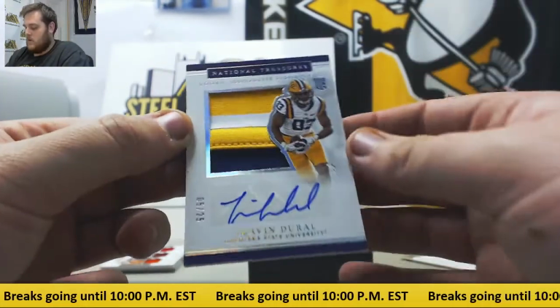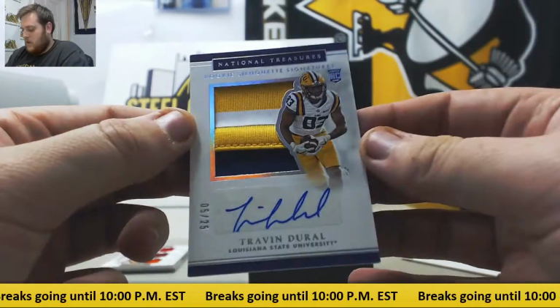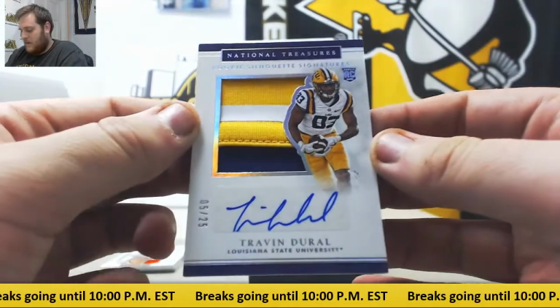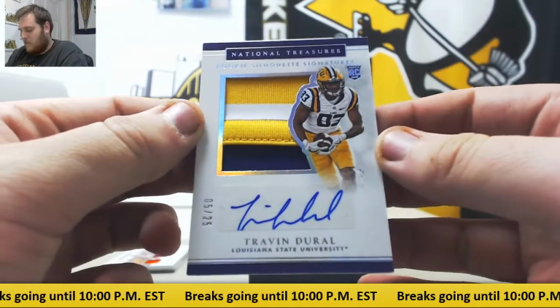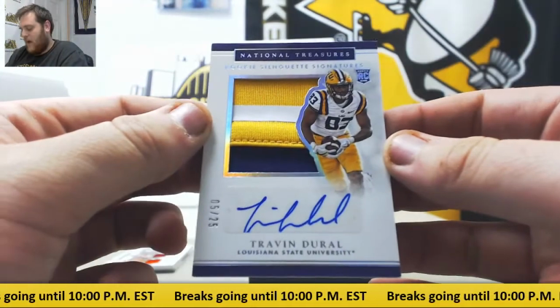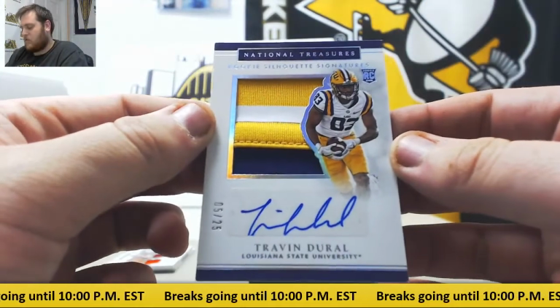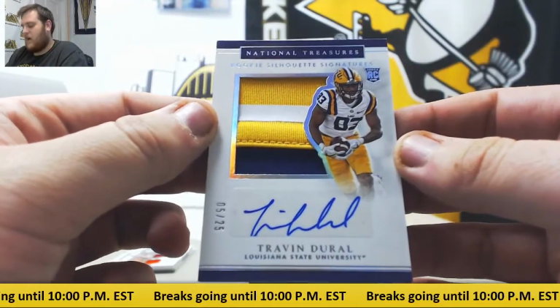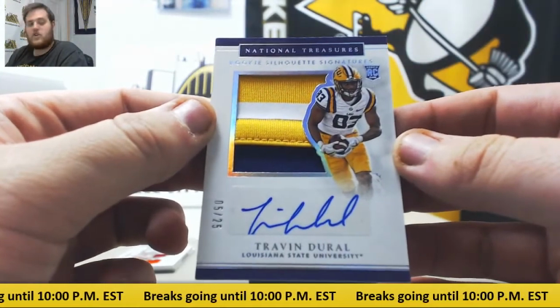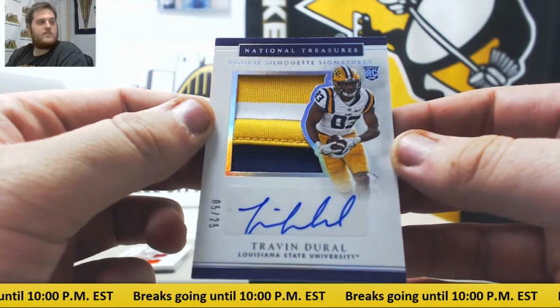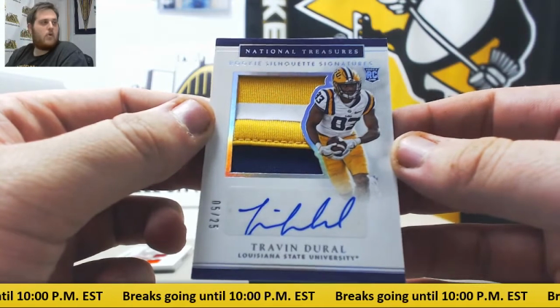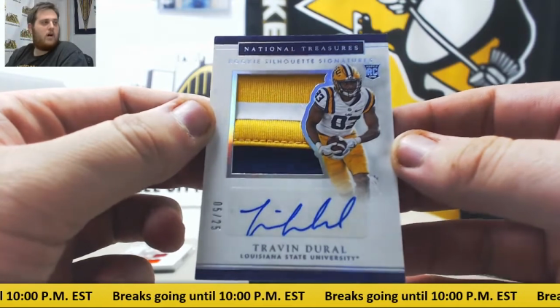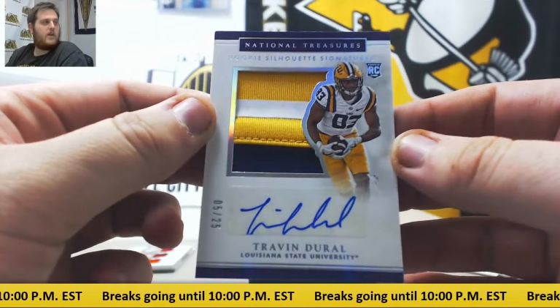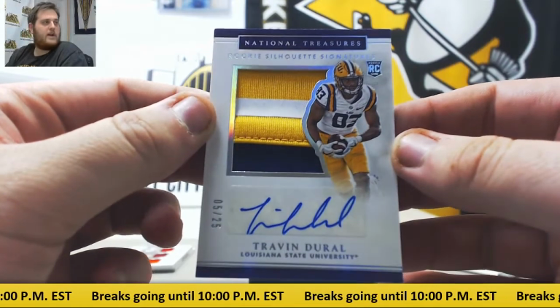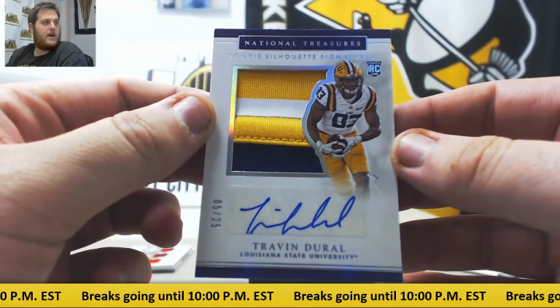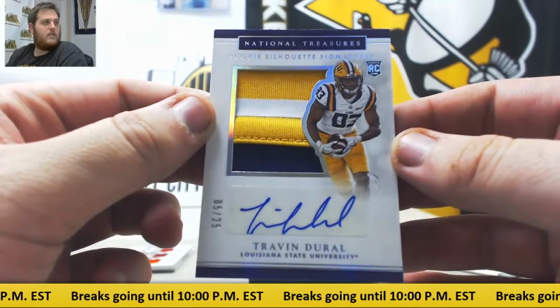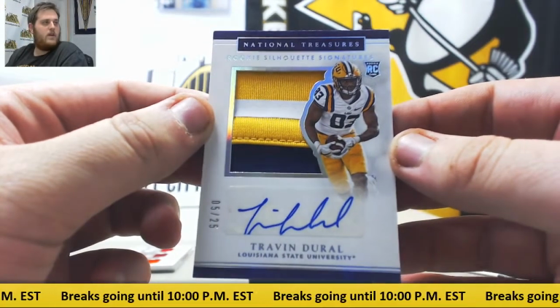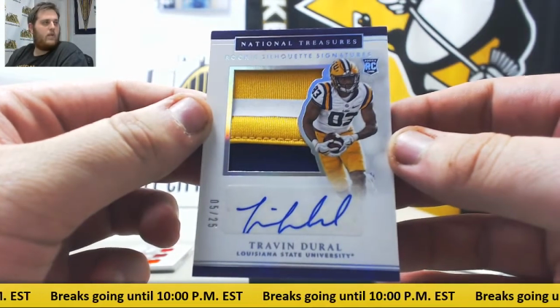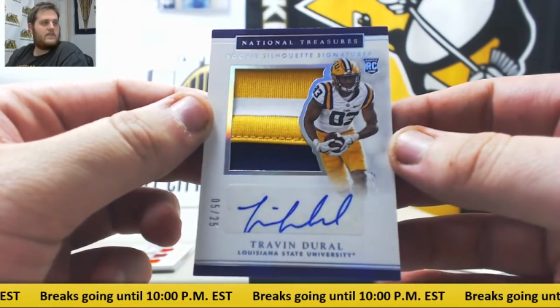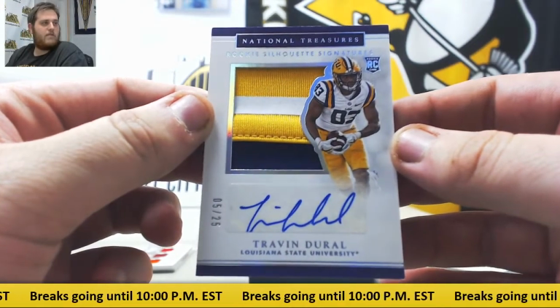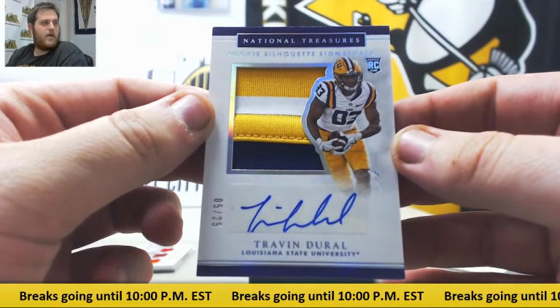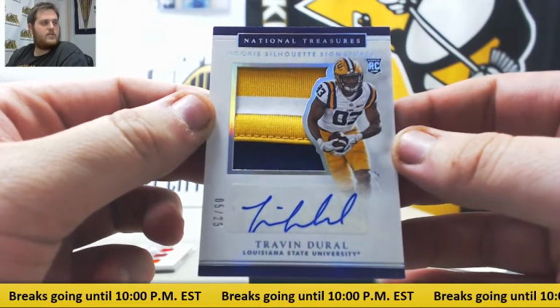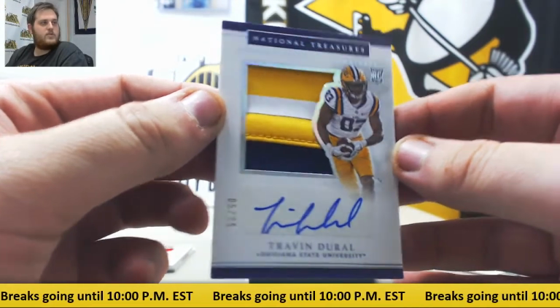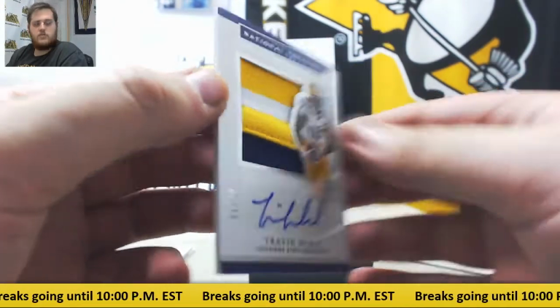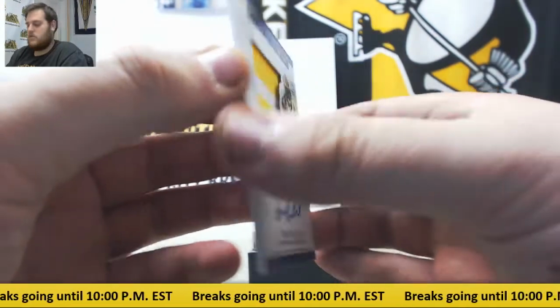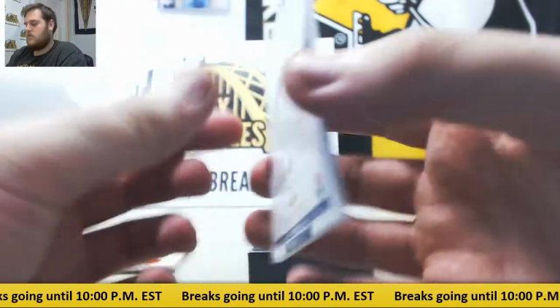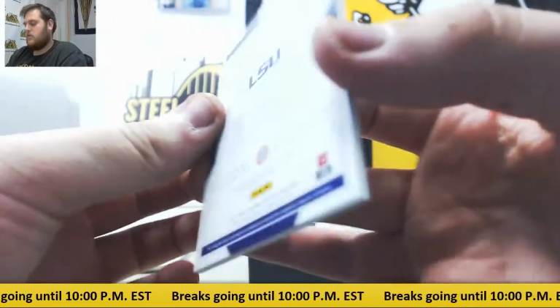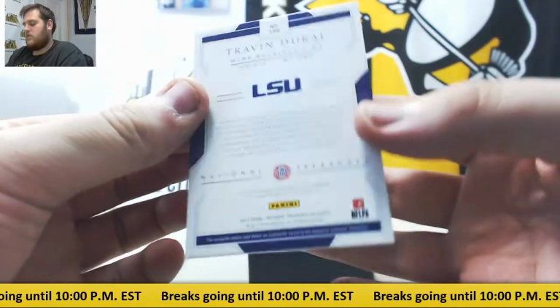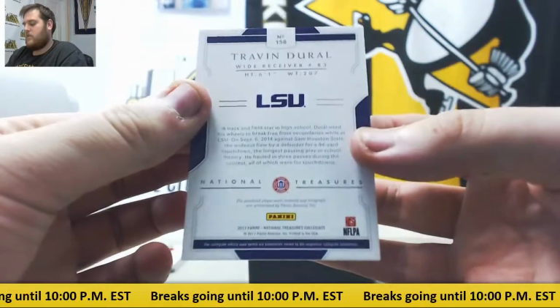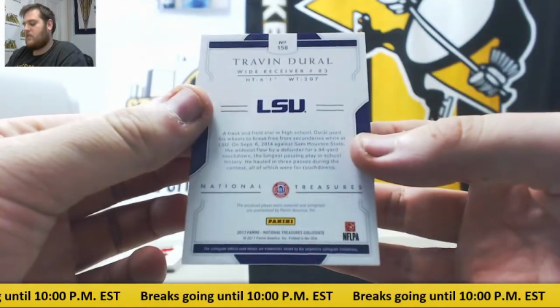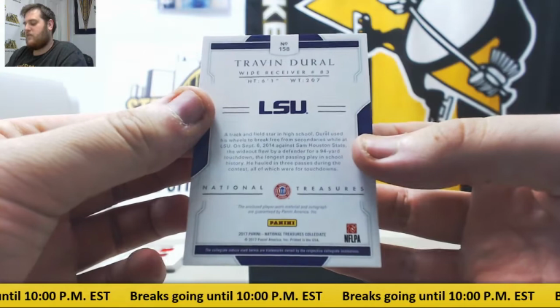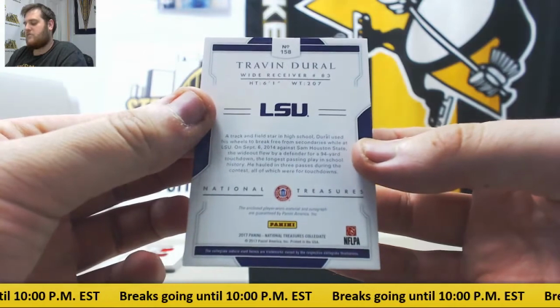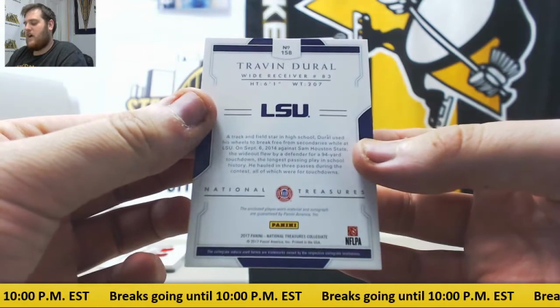Next up, 5/25 Travis Durrell rookie patch auto, wide receiver from LSU. 5/25 Durrell.